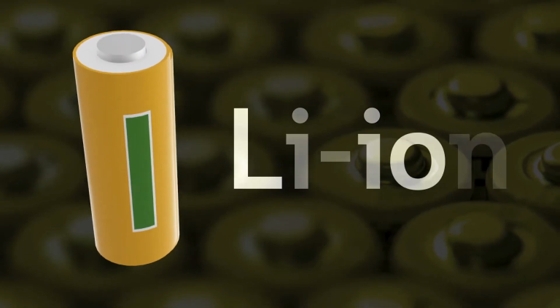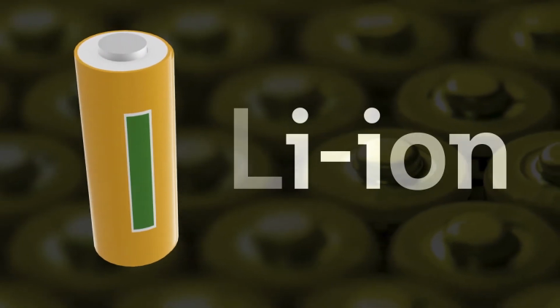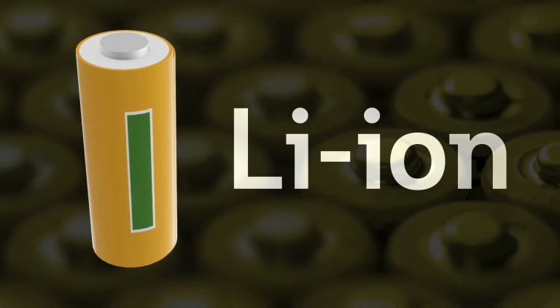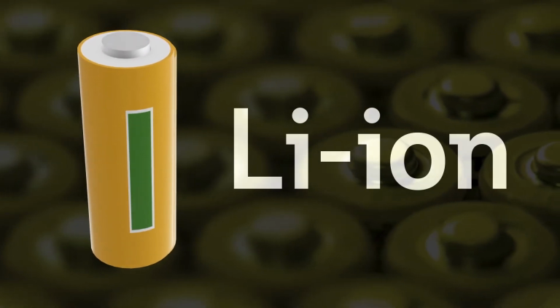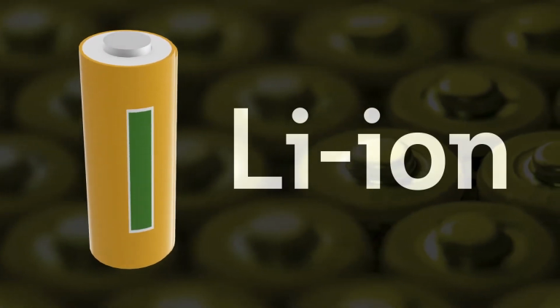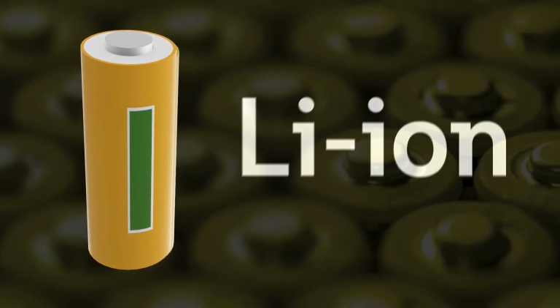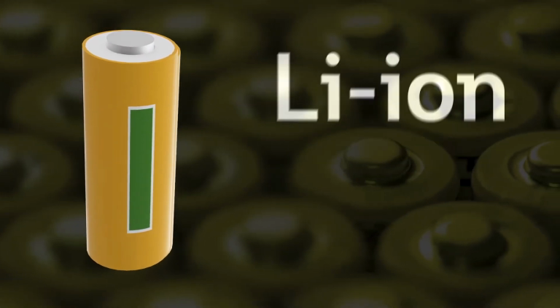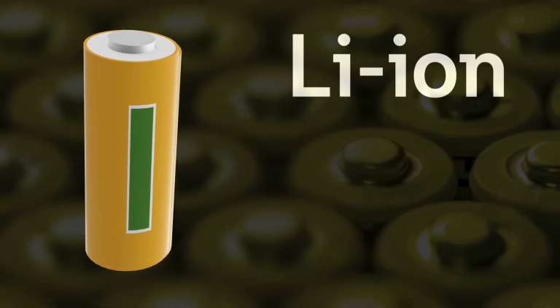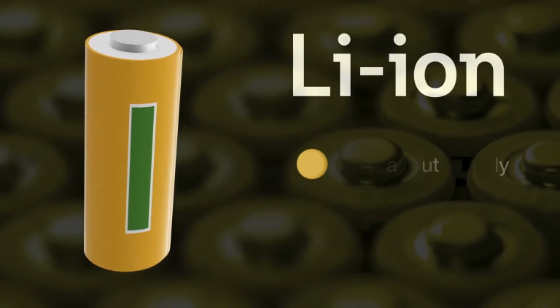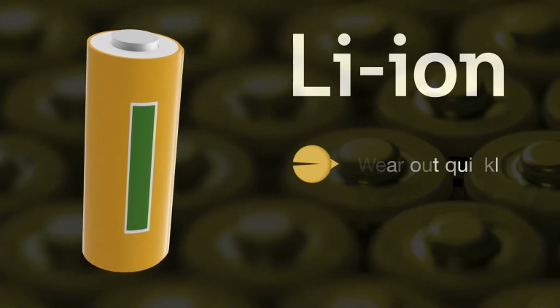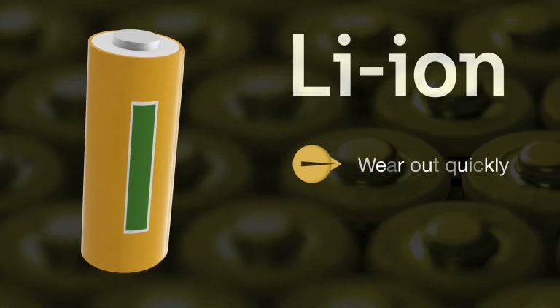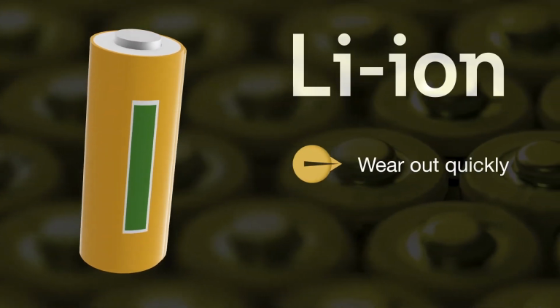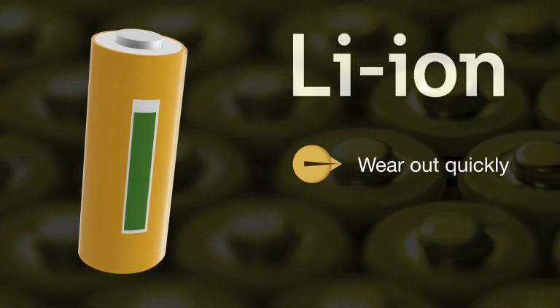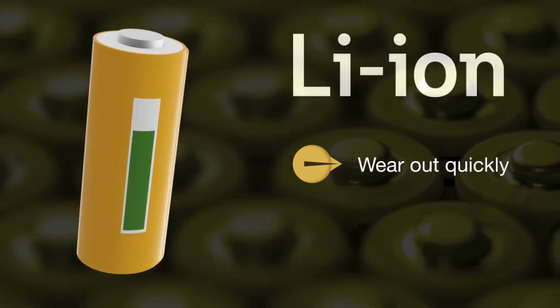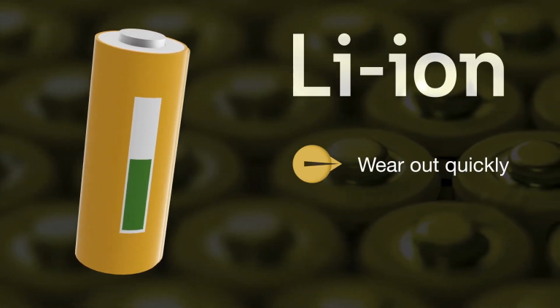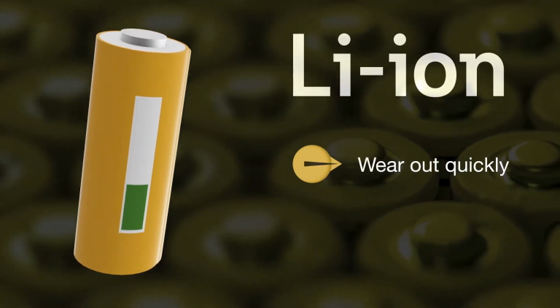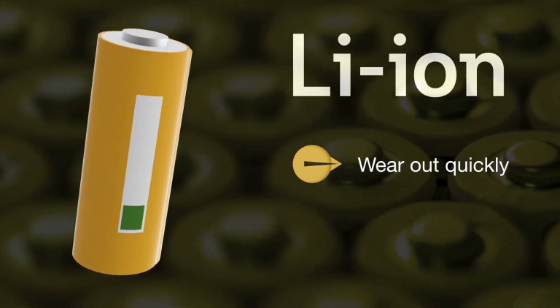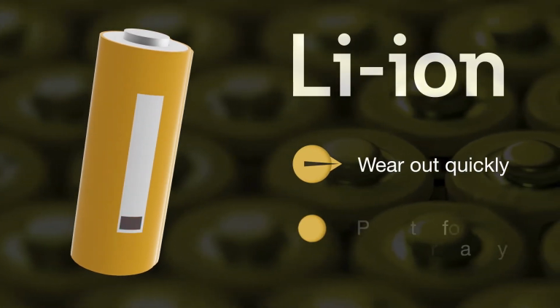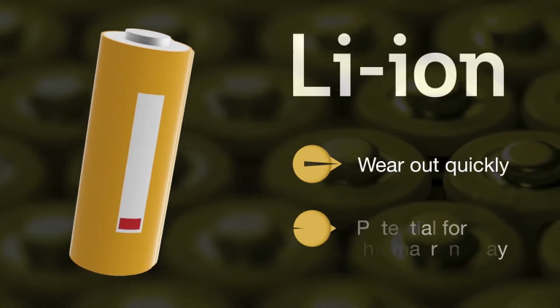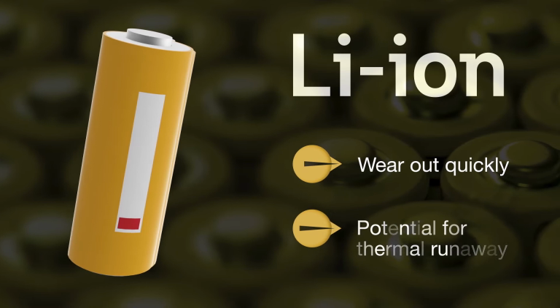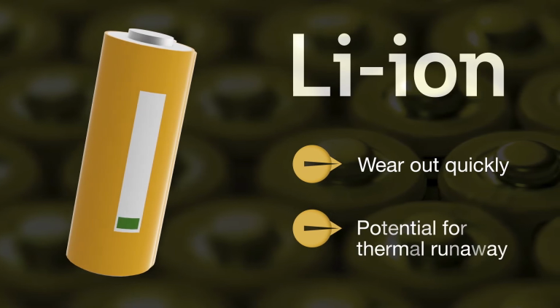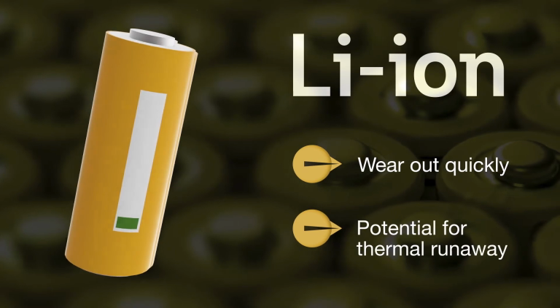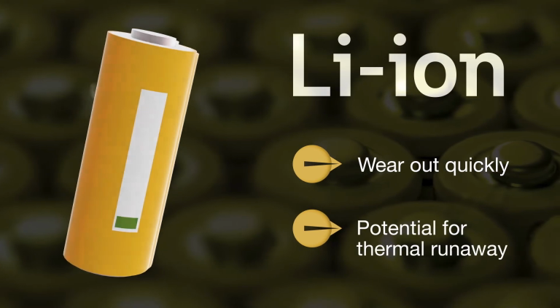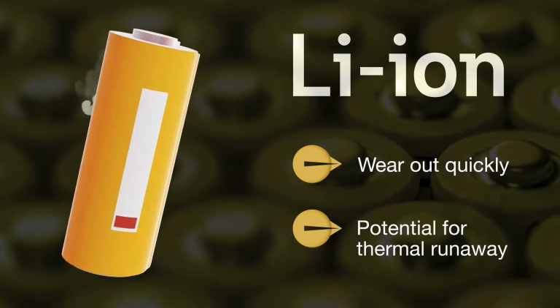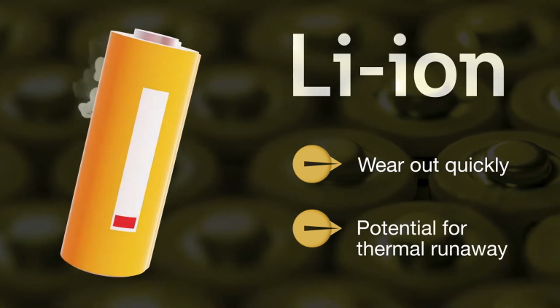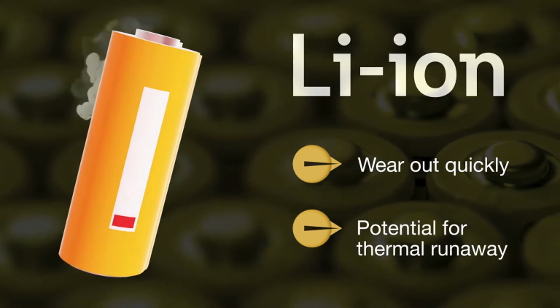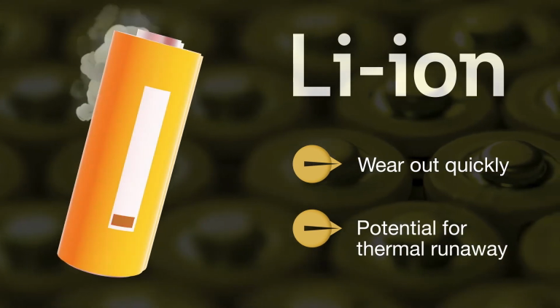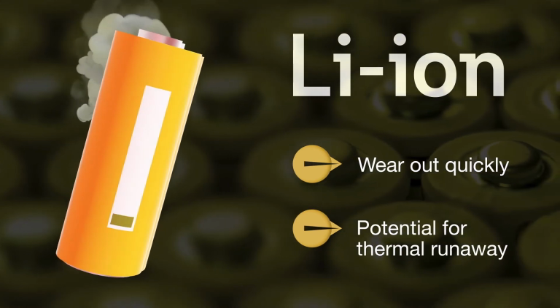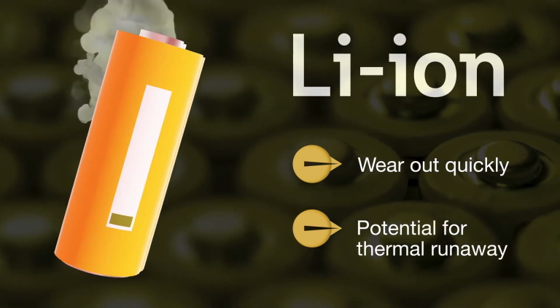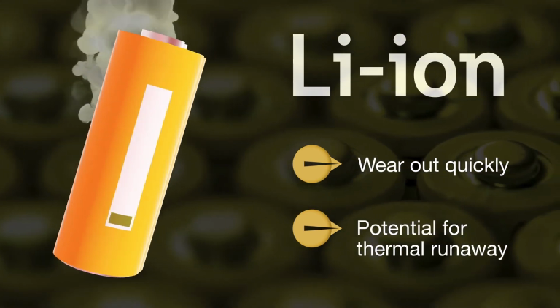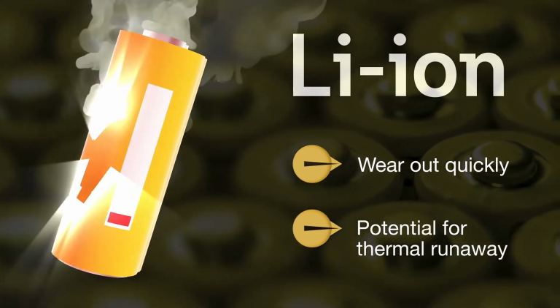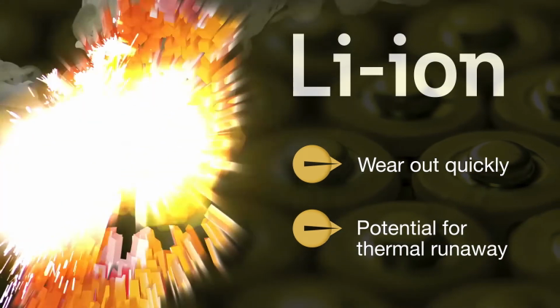Lithium-ion batteries provide all of this, but they wear out quickly in rapid cycle applications, and the potential for thermal runaway poses safety concerns.